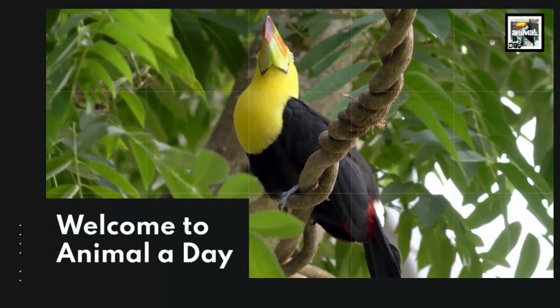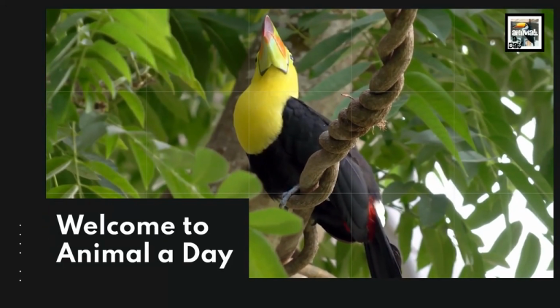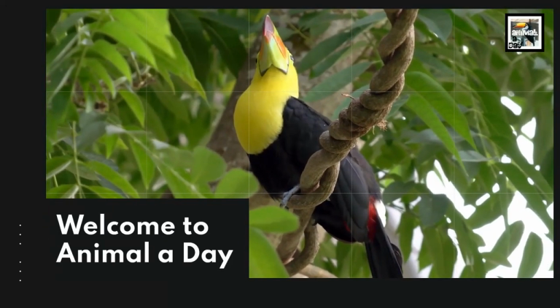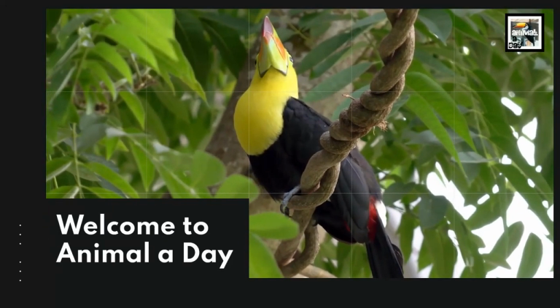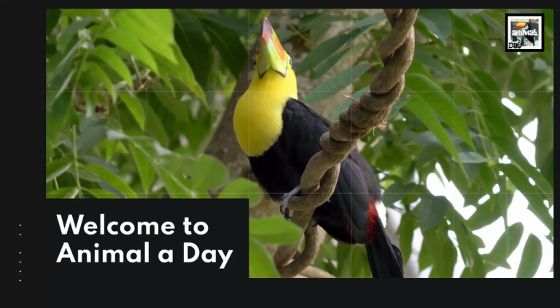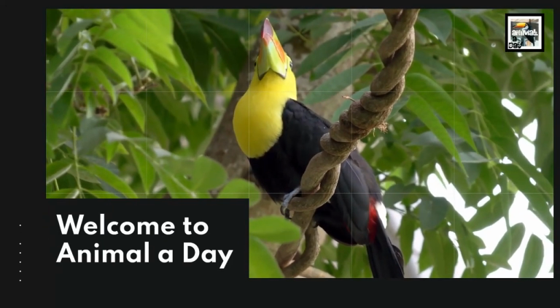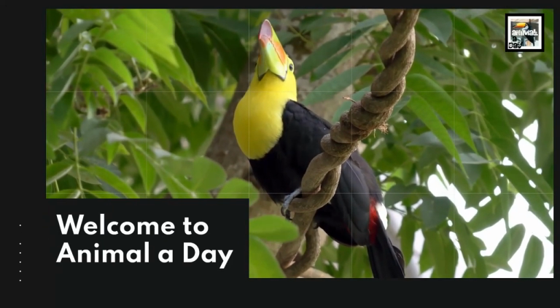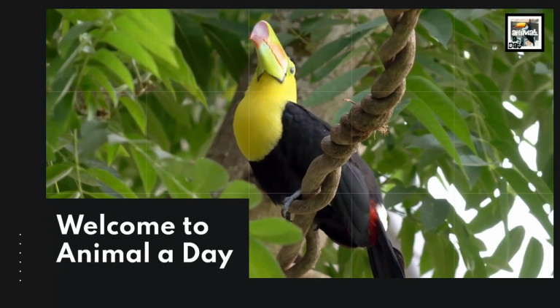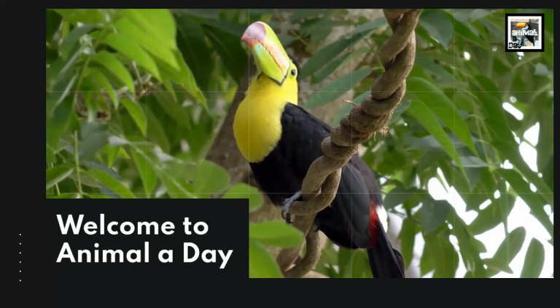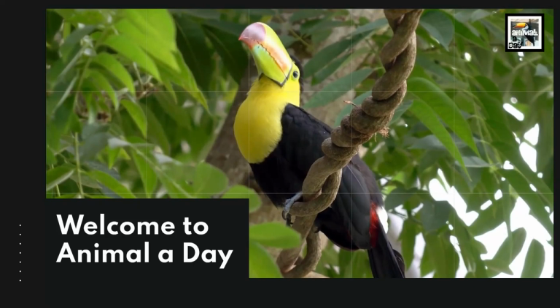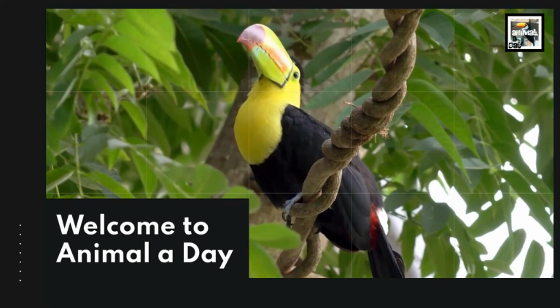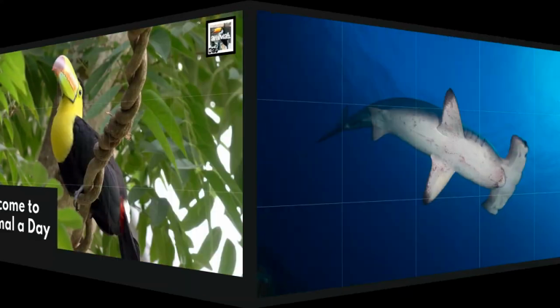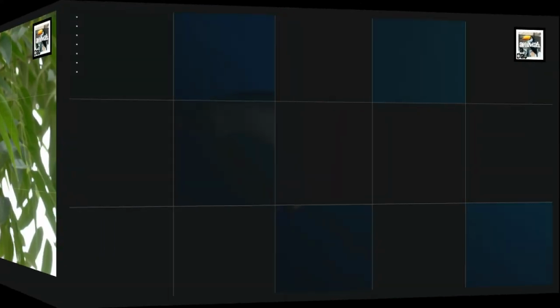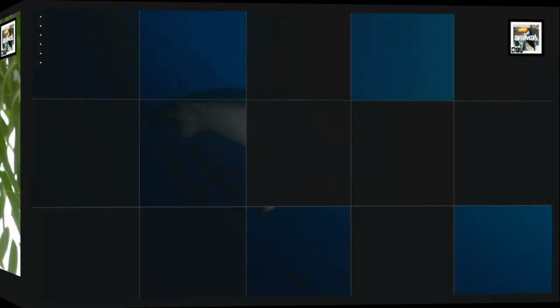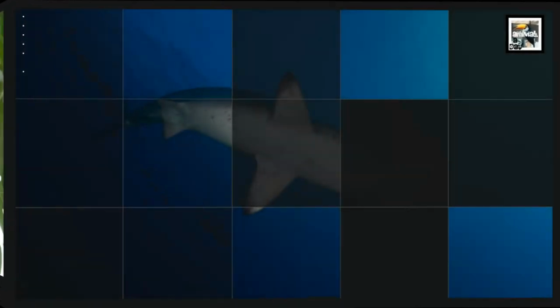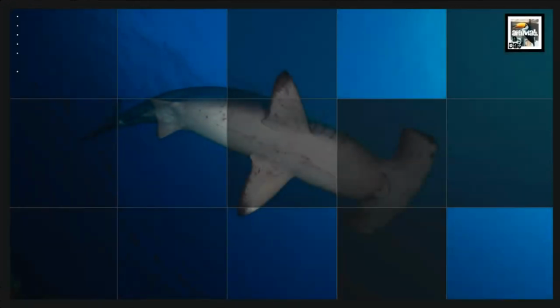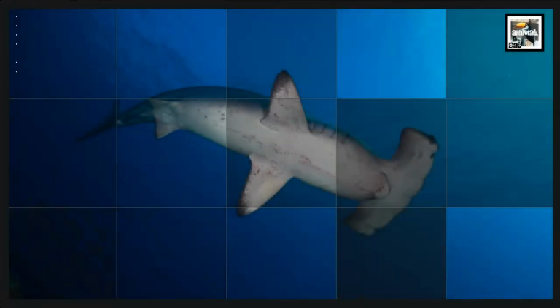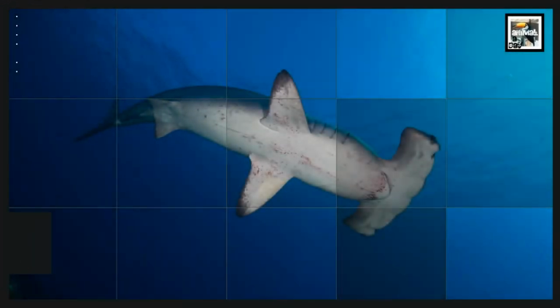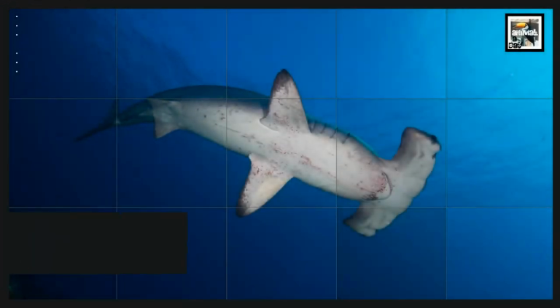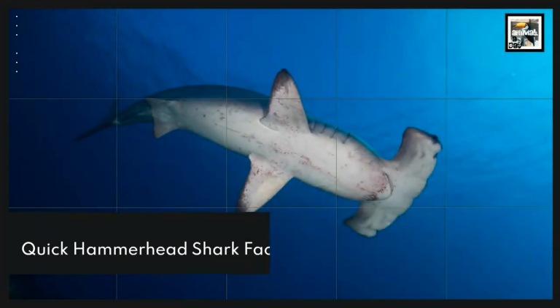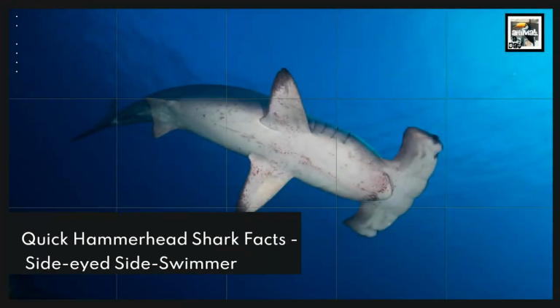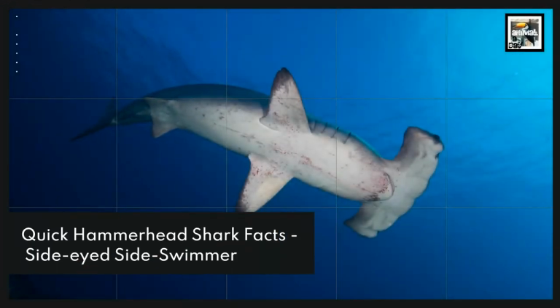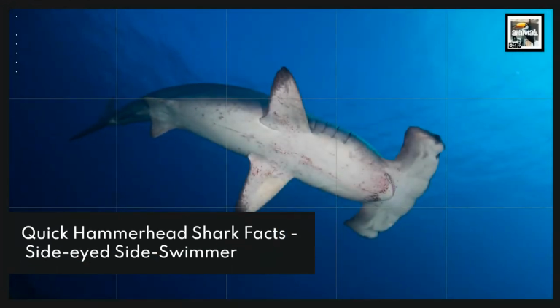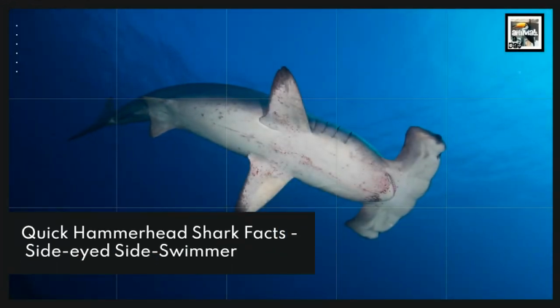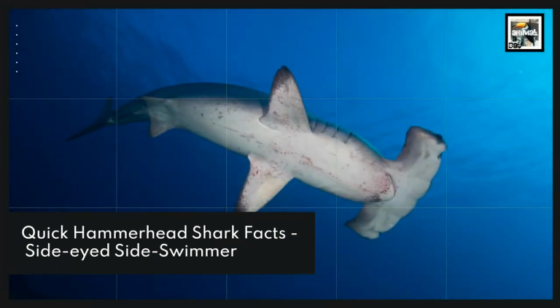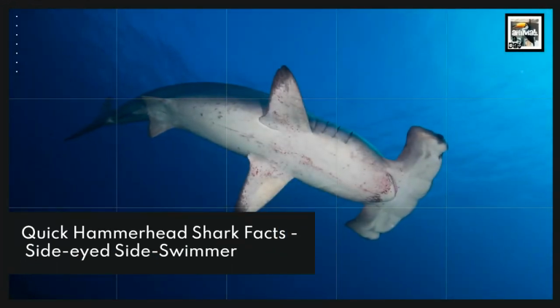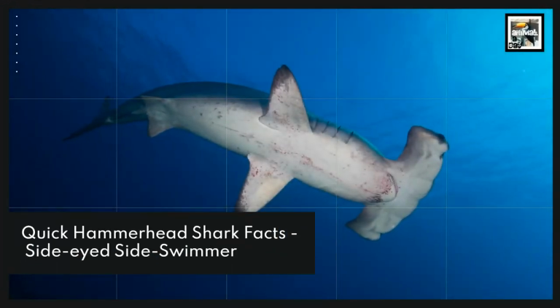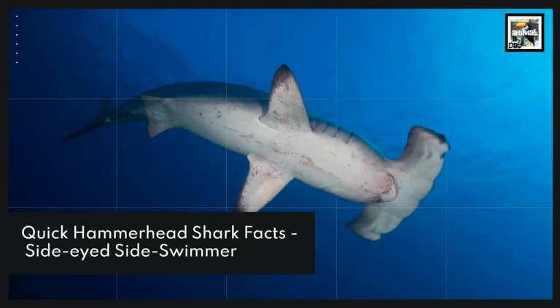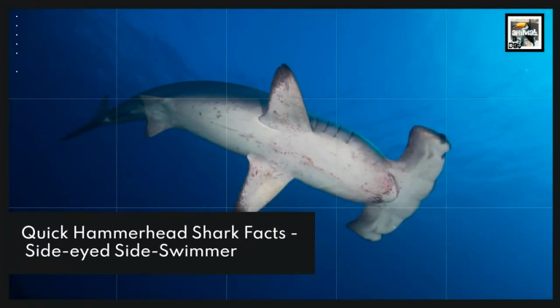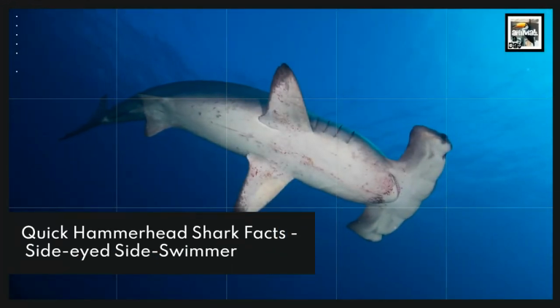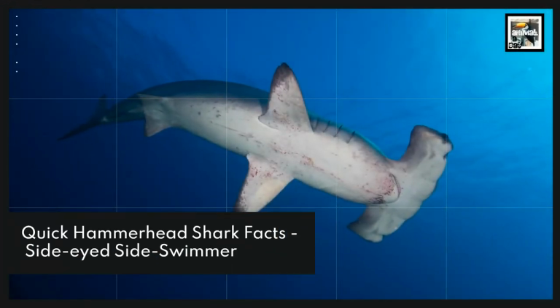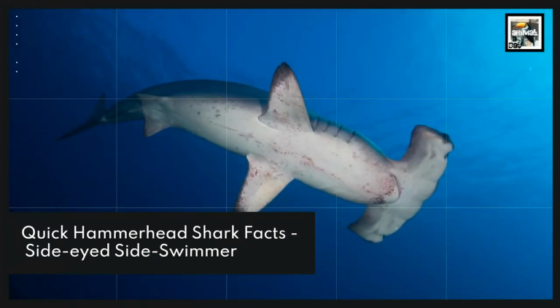Welcome to Animal A Day — 10 Hammerhead Shark Facts: the Side-Eyed Sideswimmer.